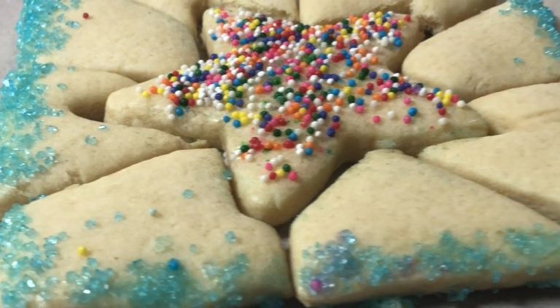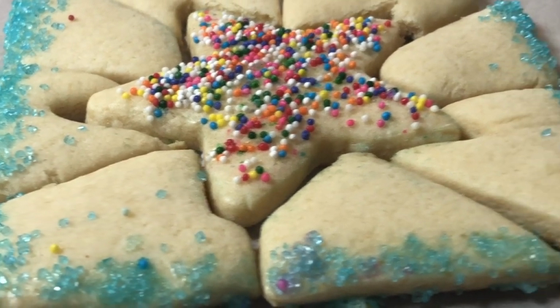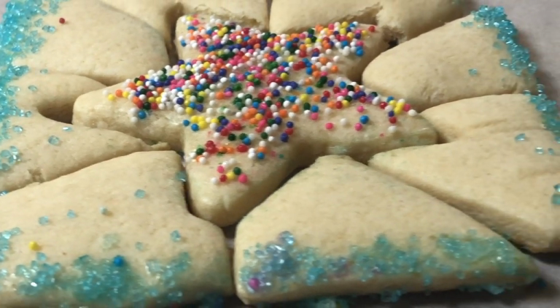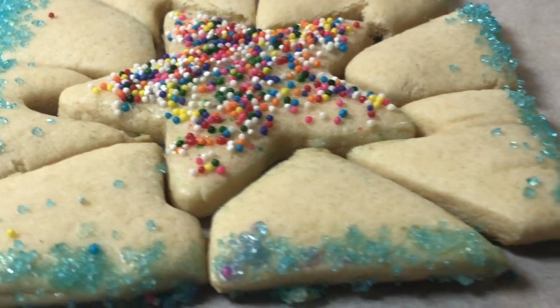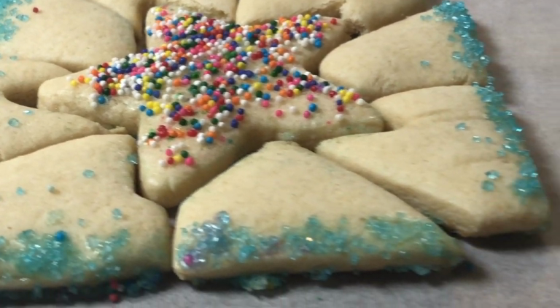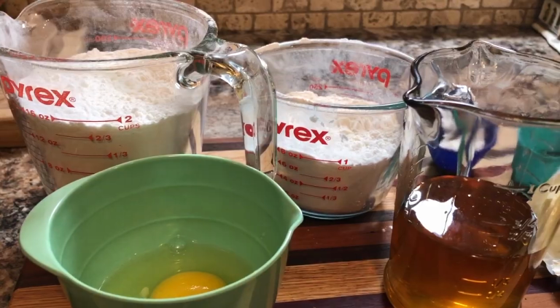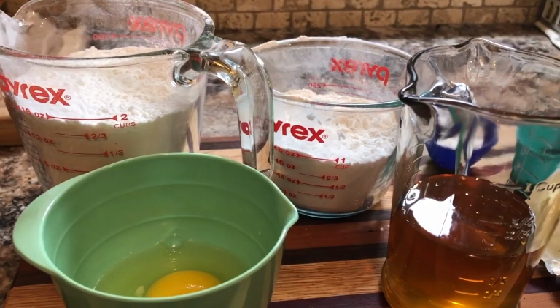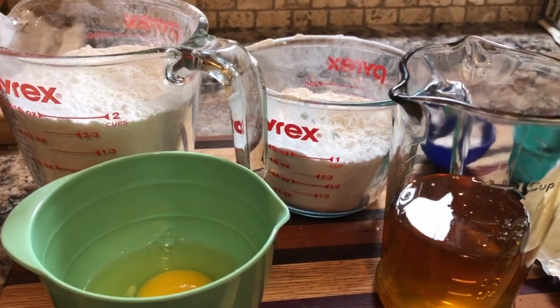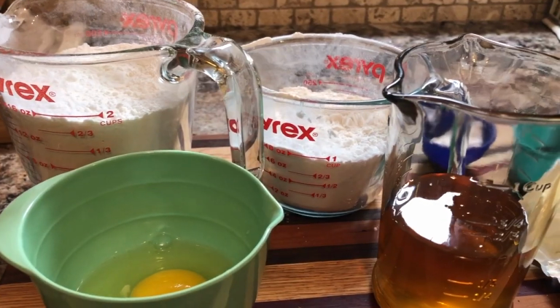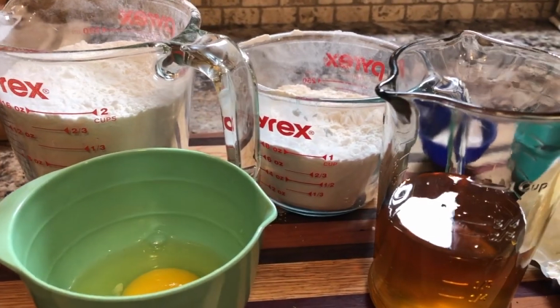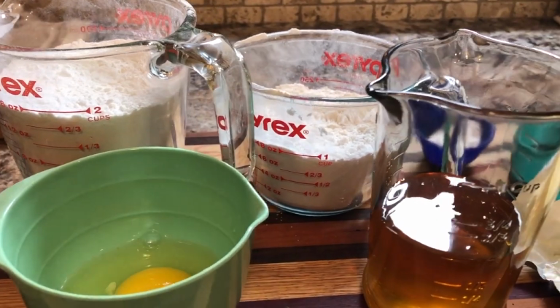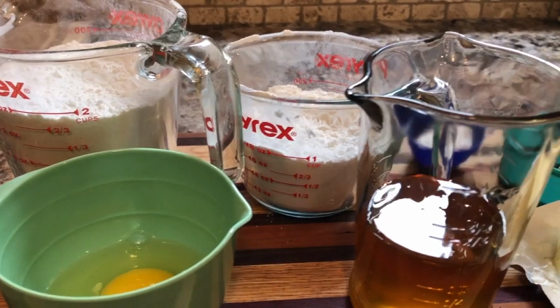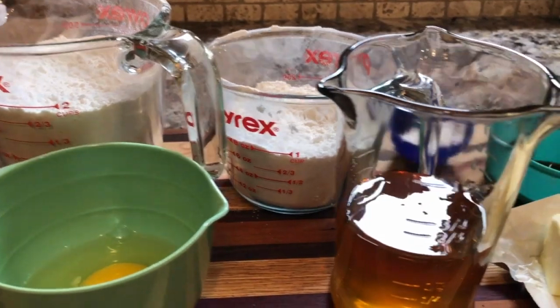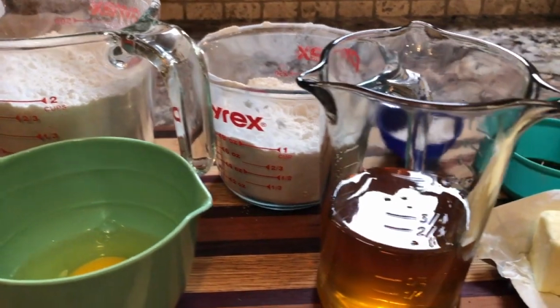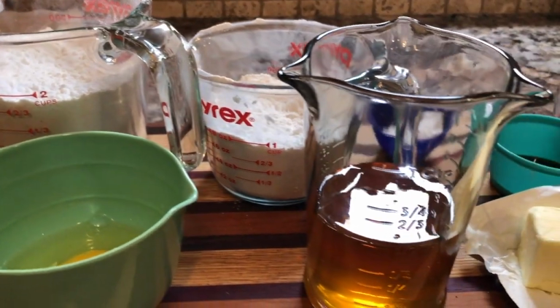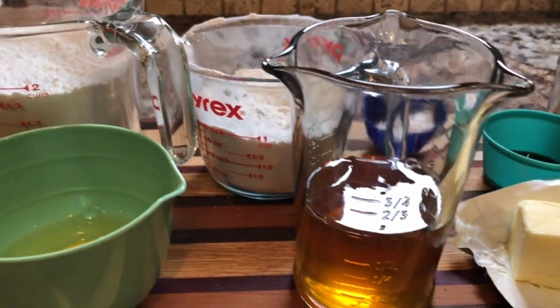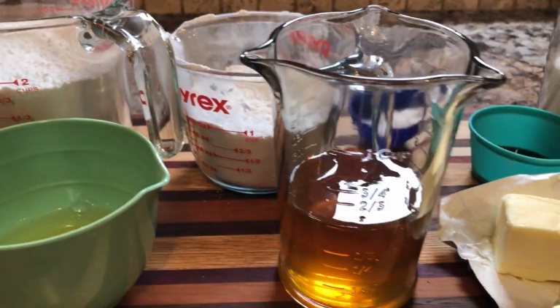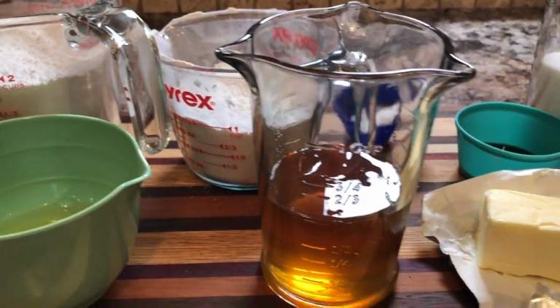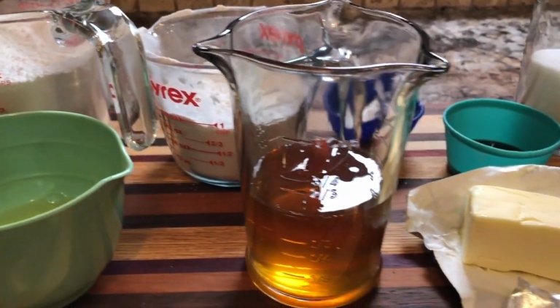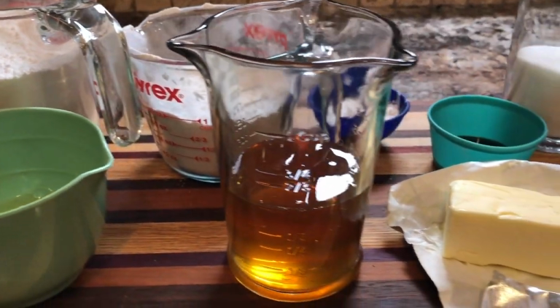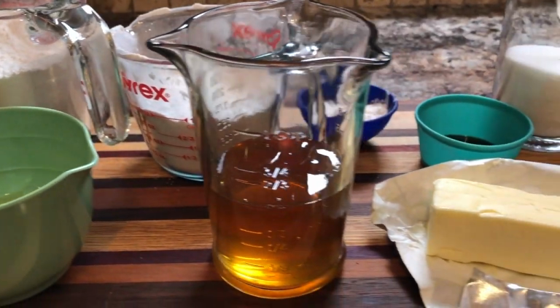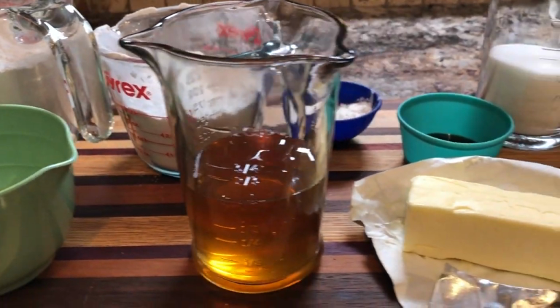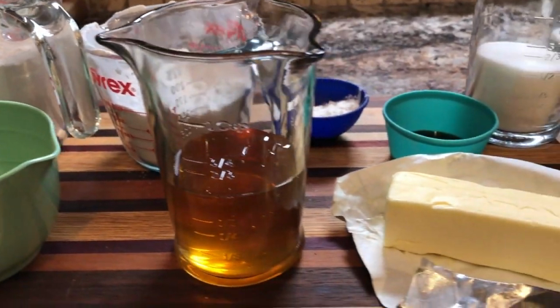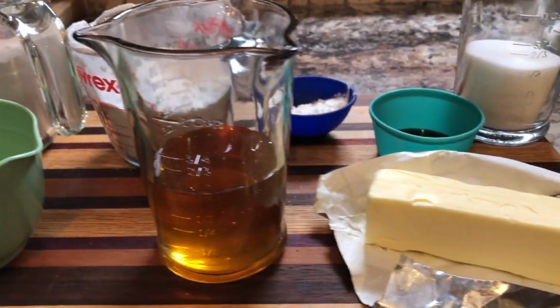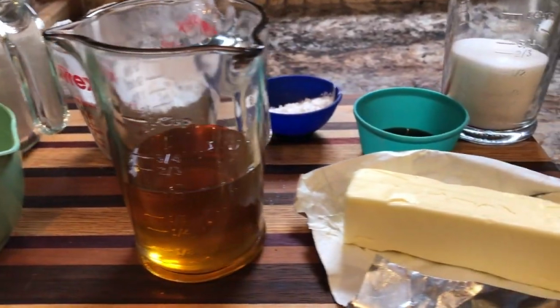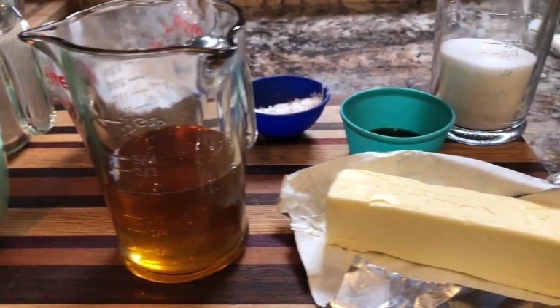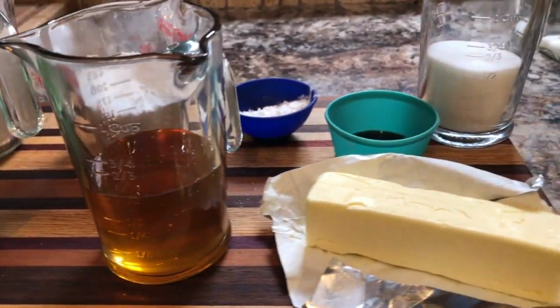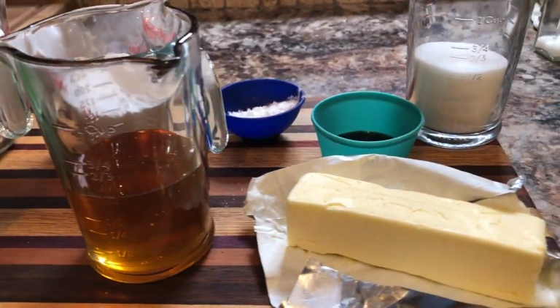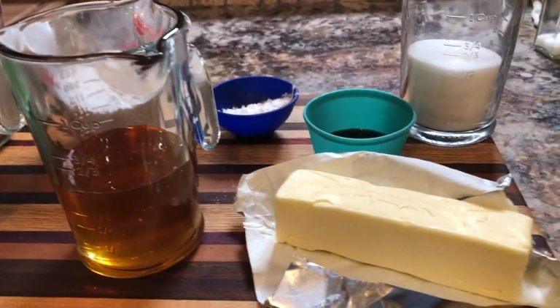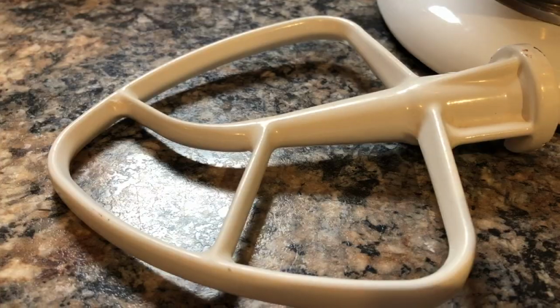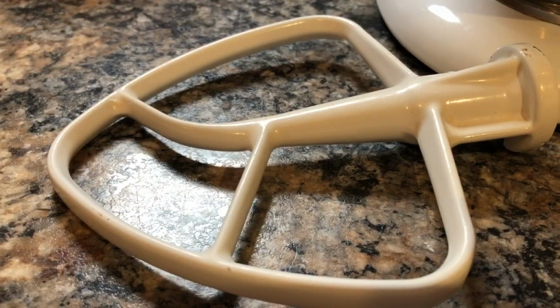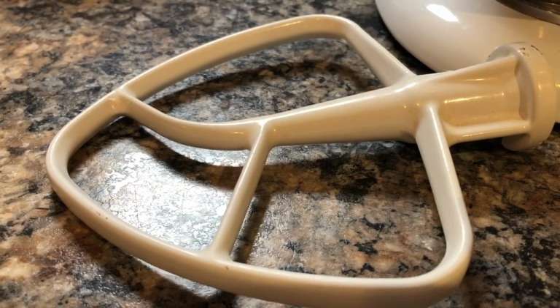And most of the ingredients in it you're likely to have on hand. Alright, so let's just get right to the recipe.